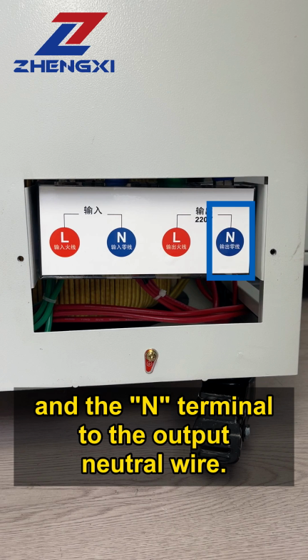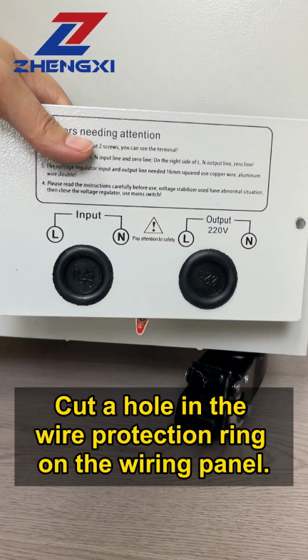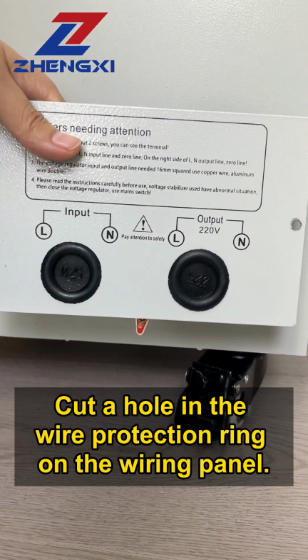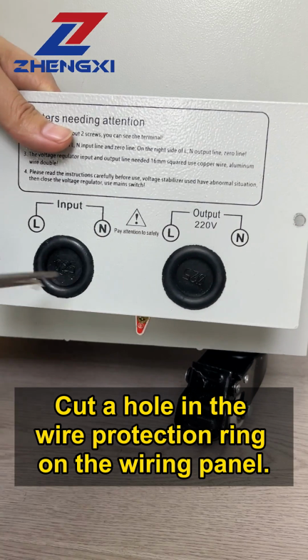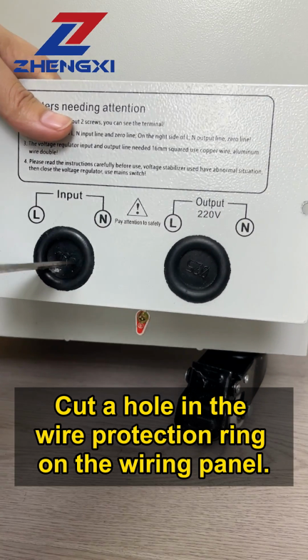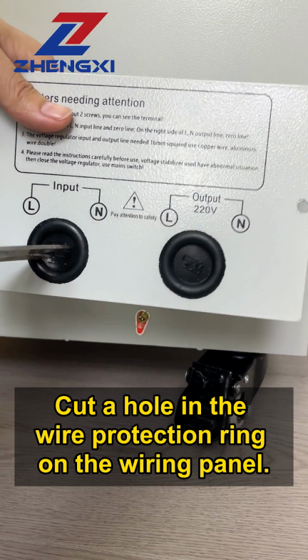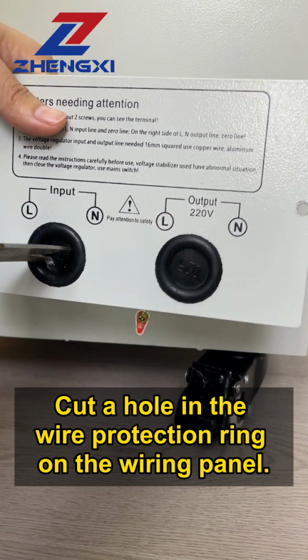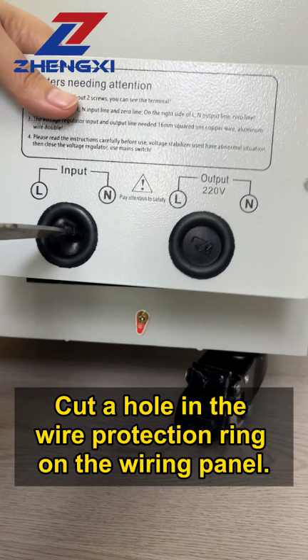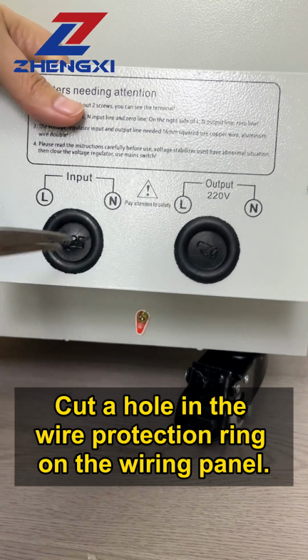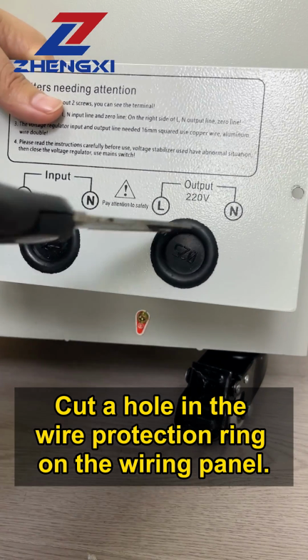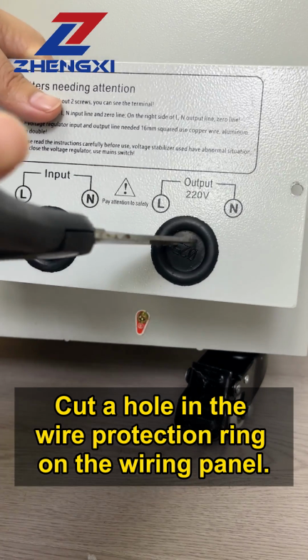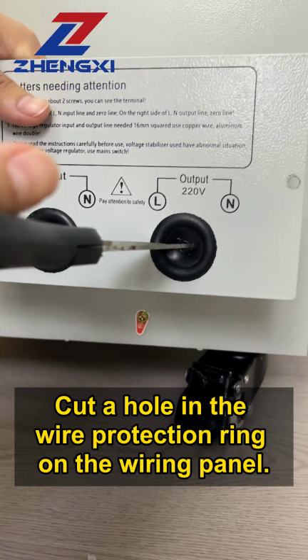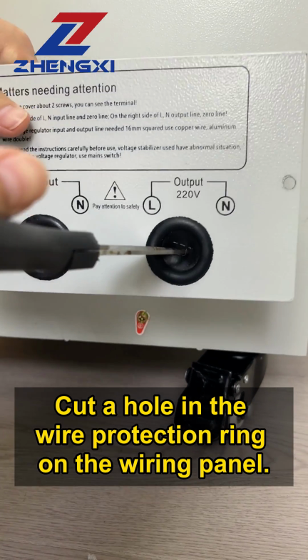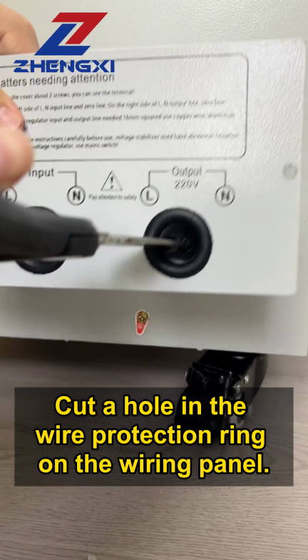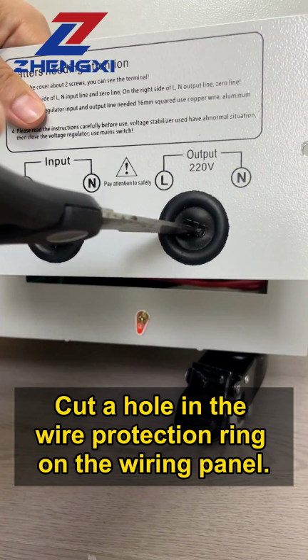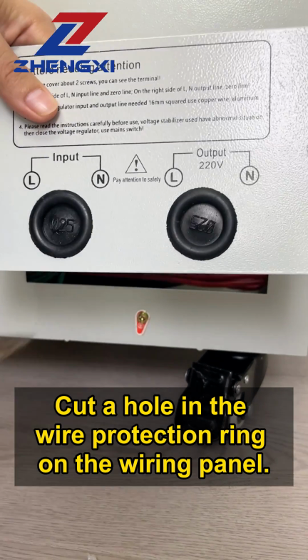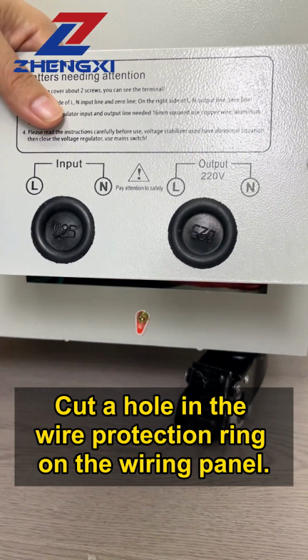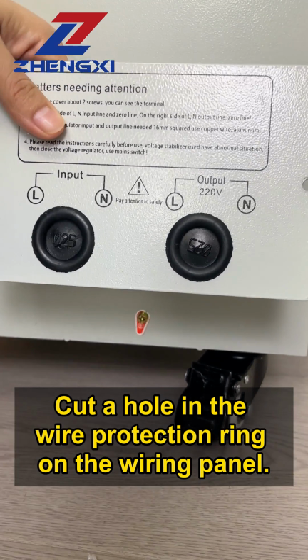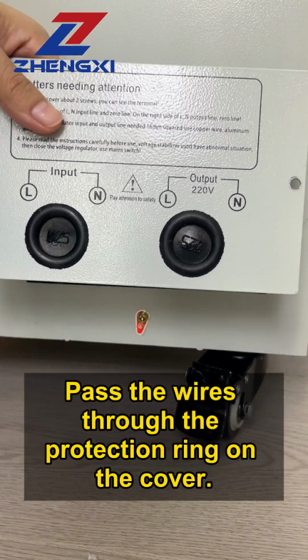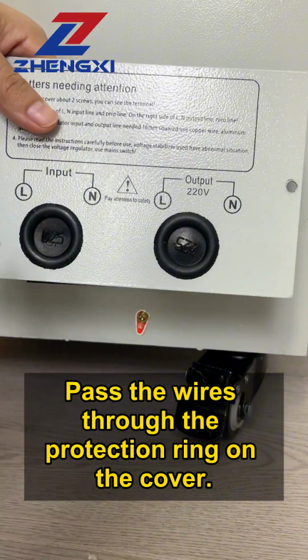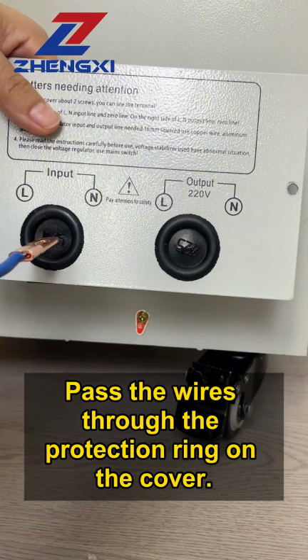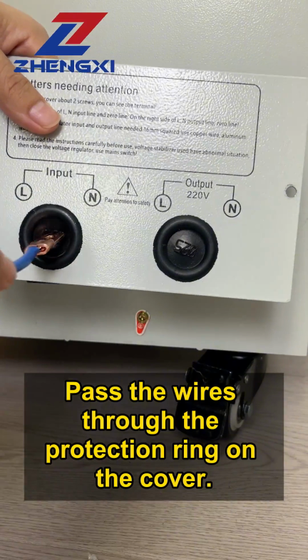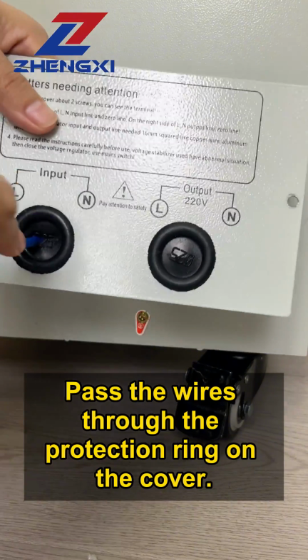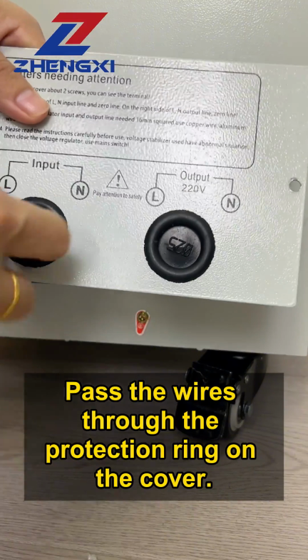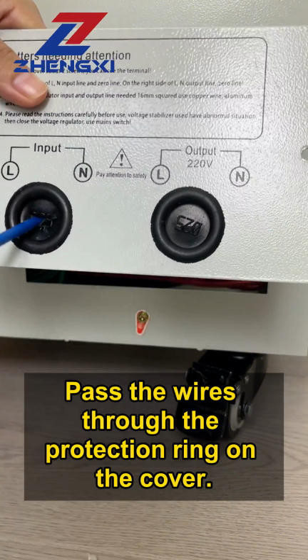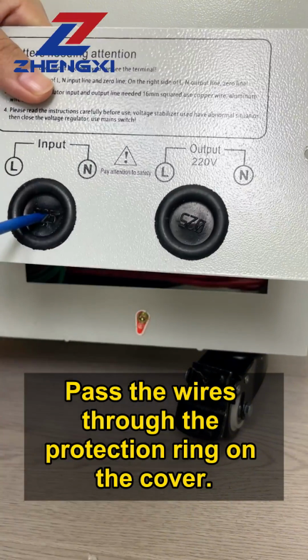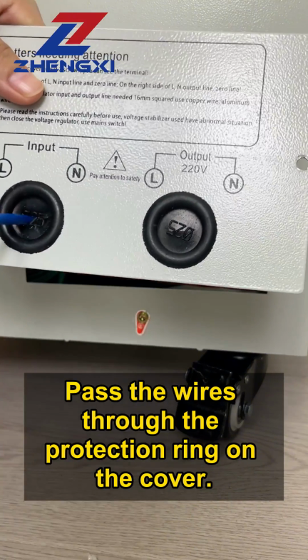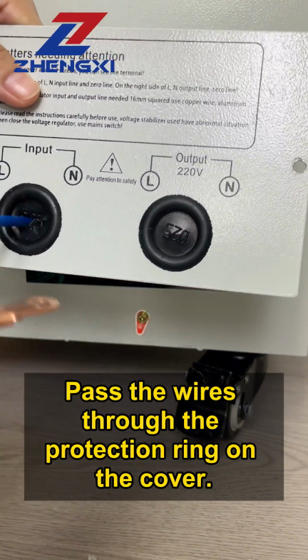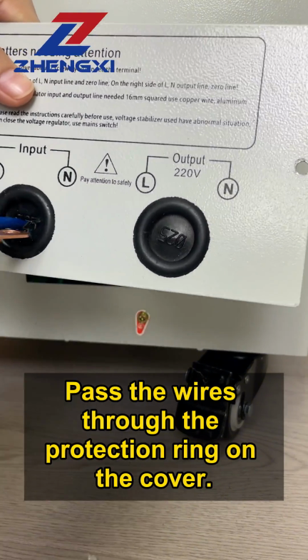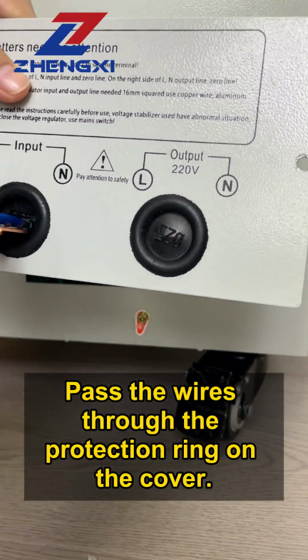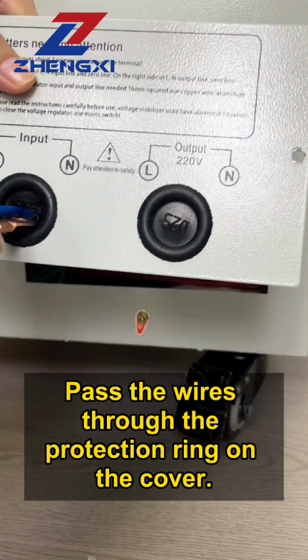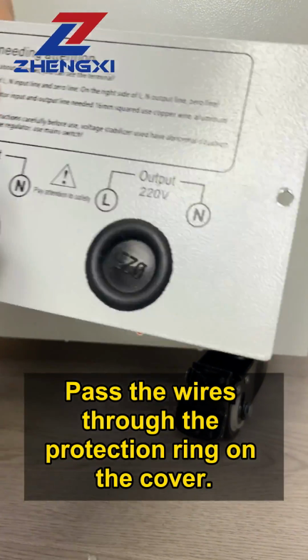Cut a hole in the wire protection ring on the wiring panel. Pass the wires through the protection ring on the cover.